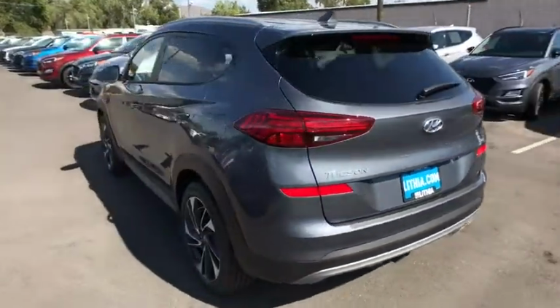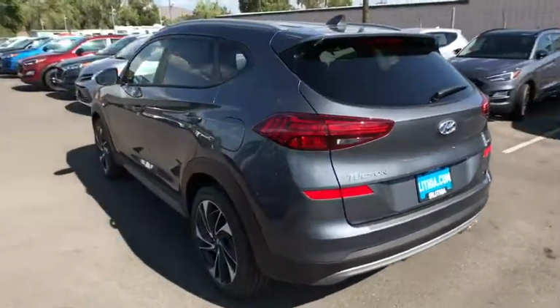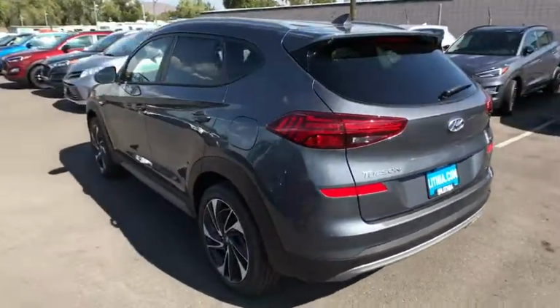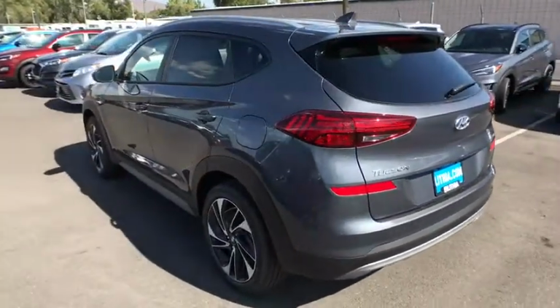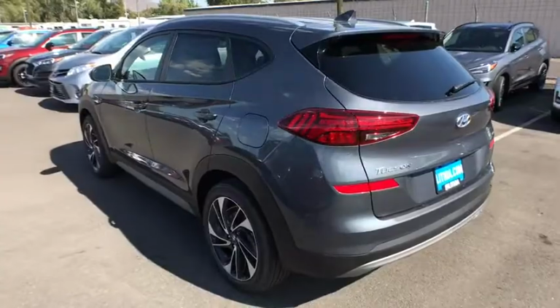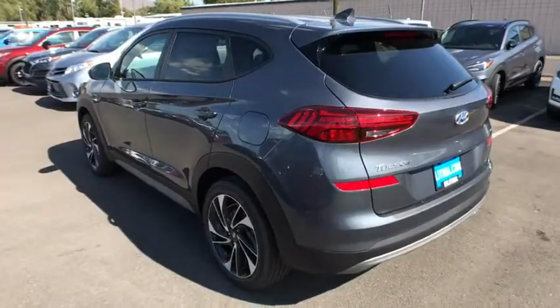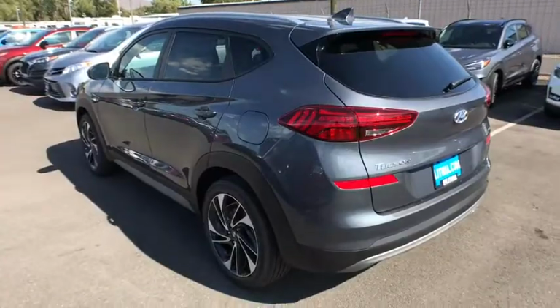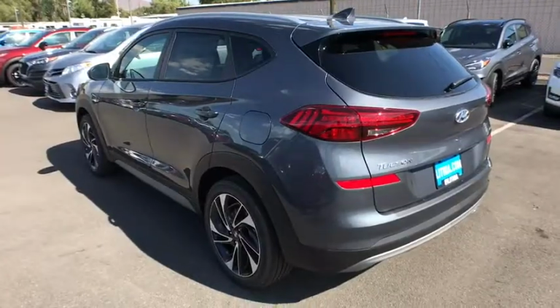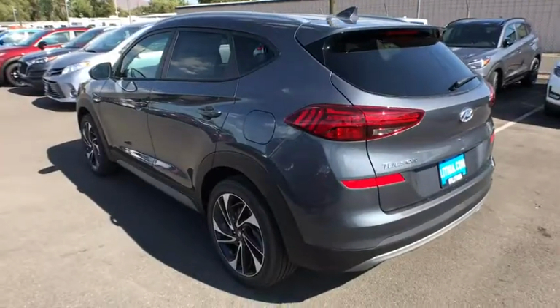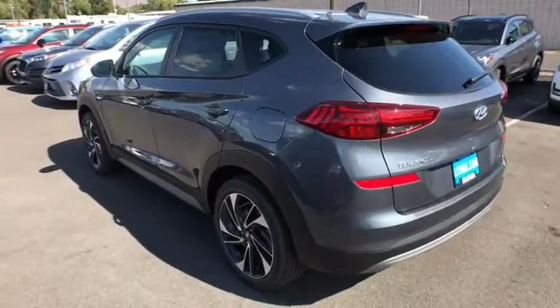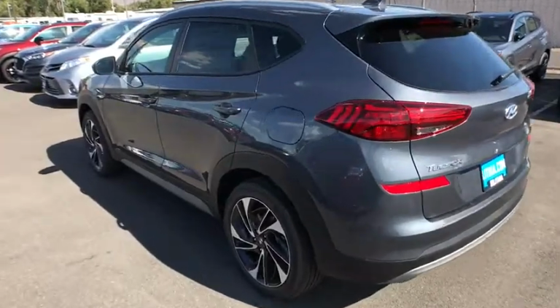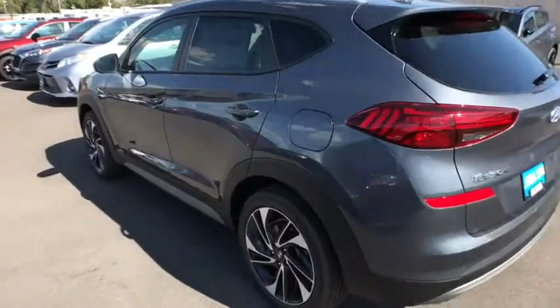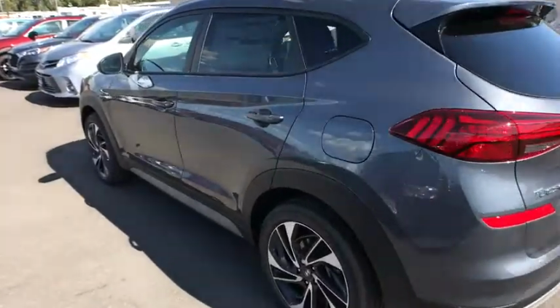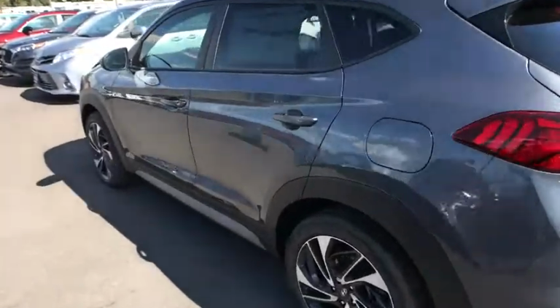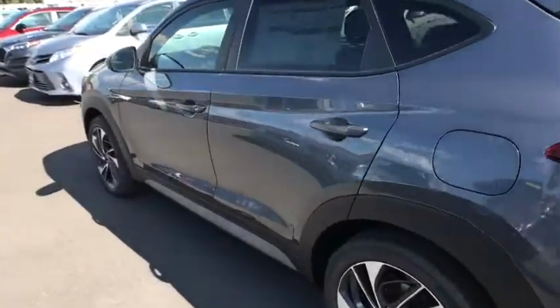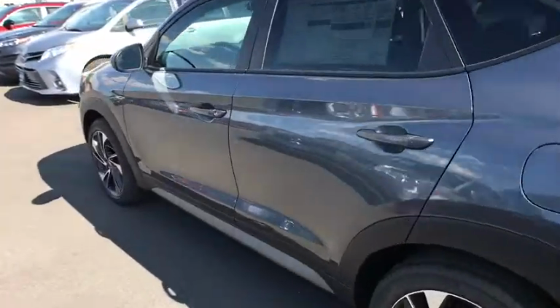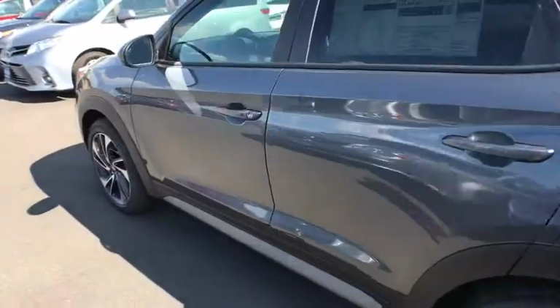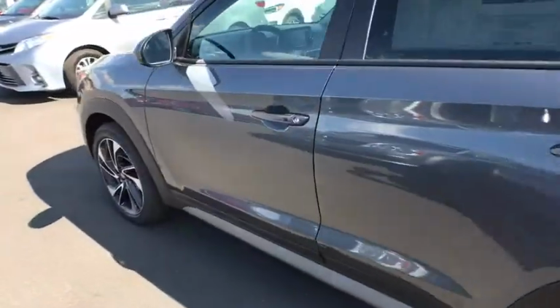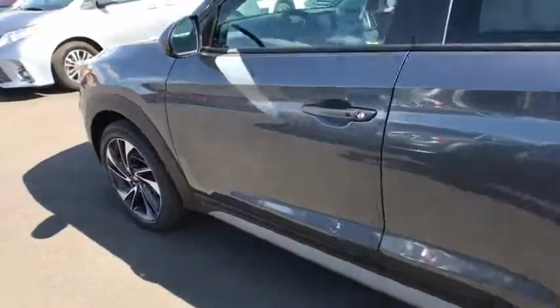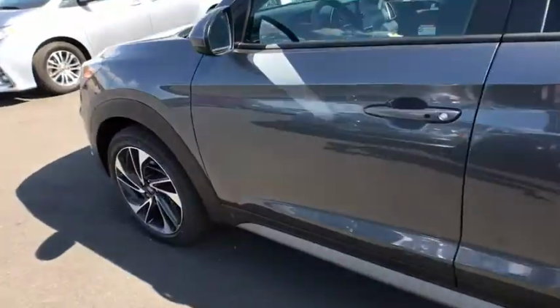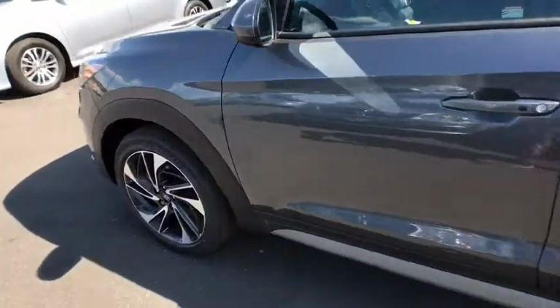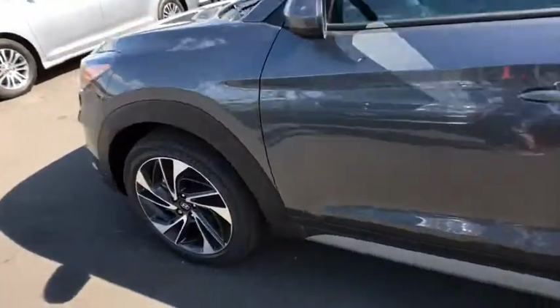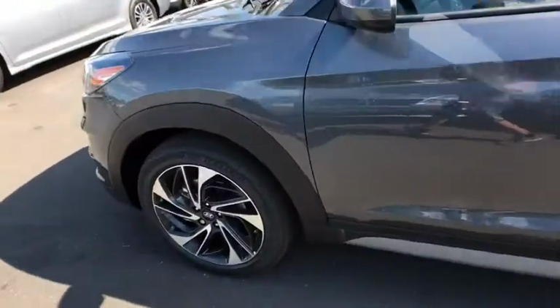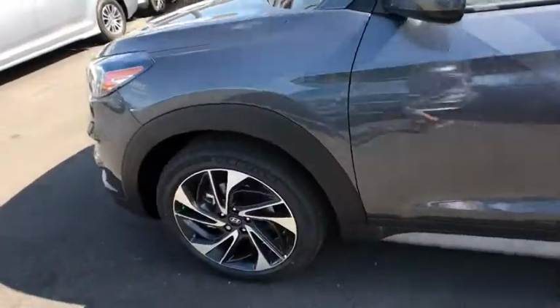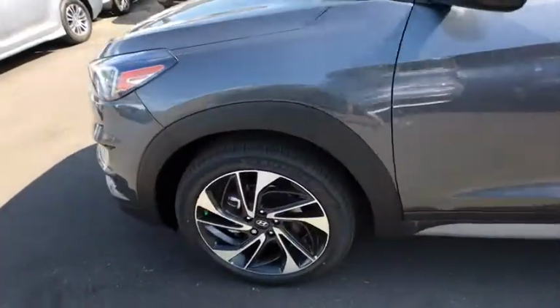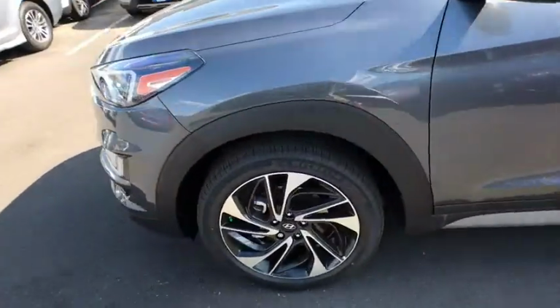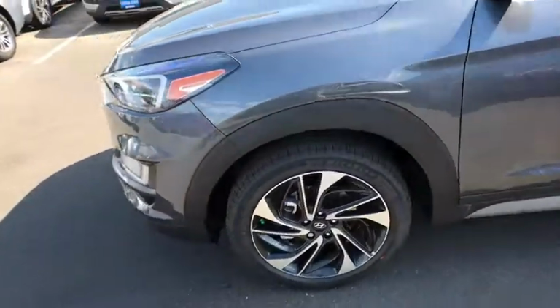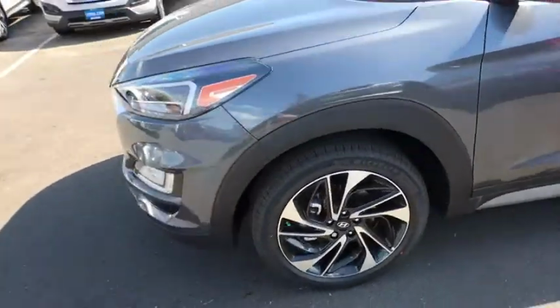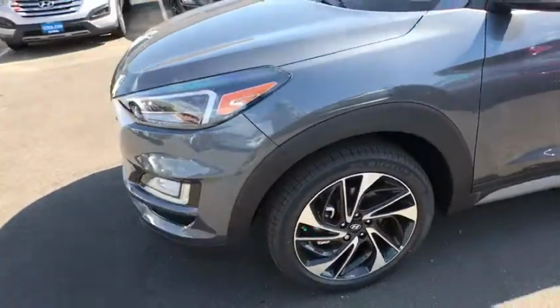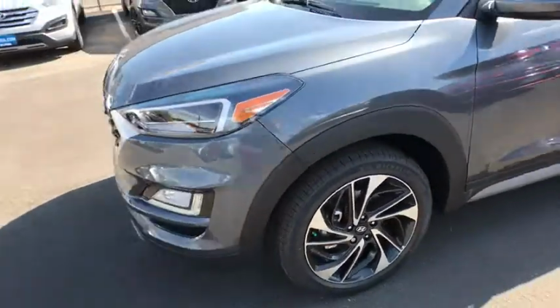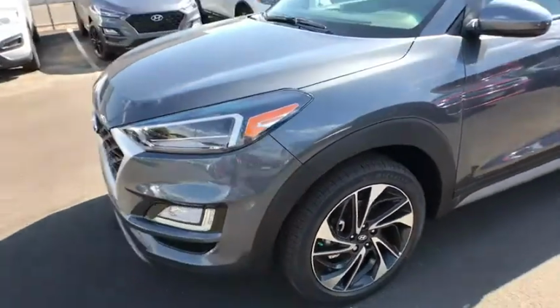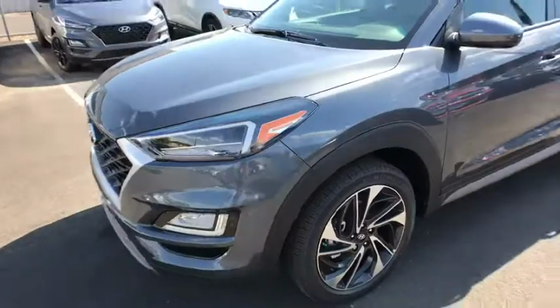With its spacious interior, small never felt so big. Here are some of this vehicle's great options.